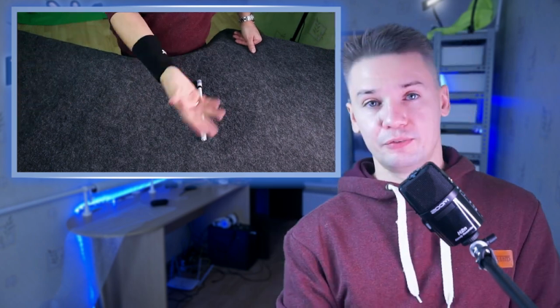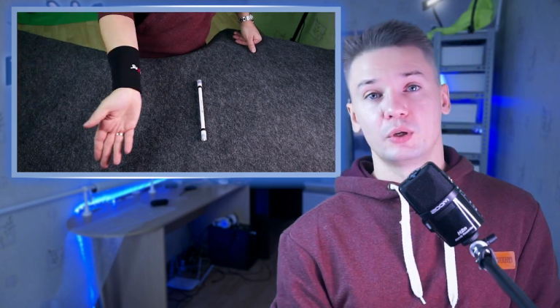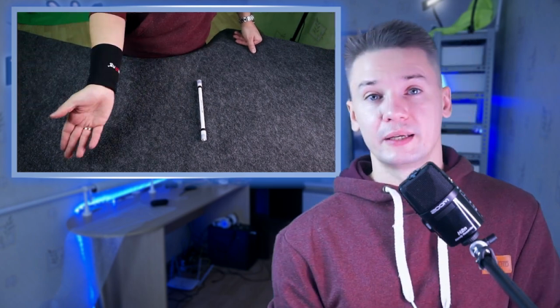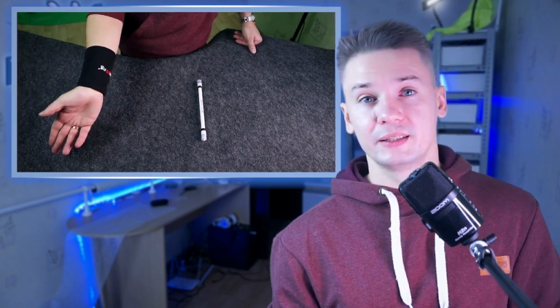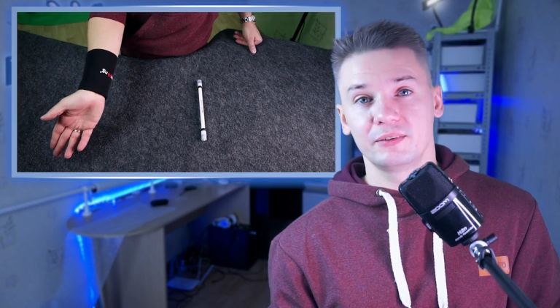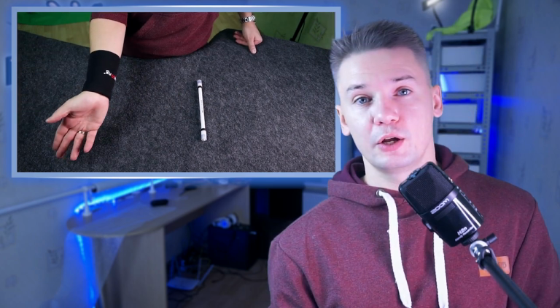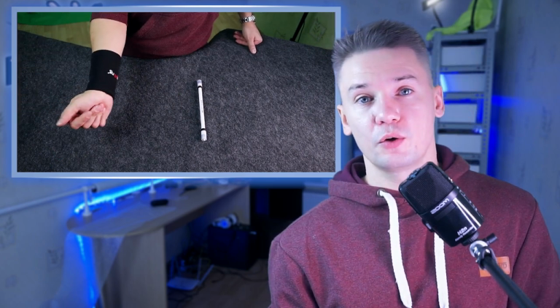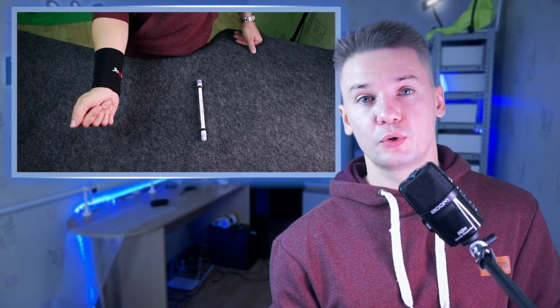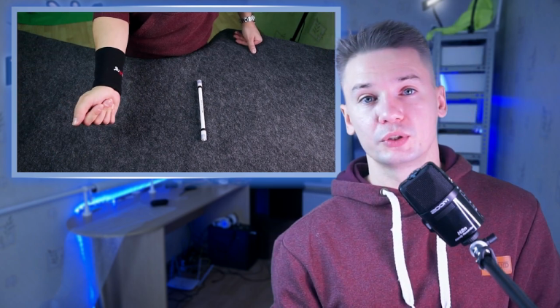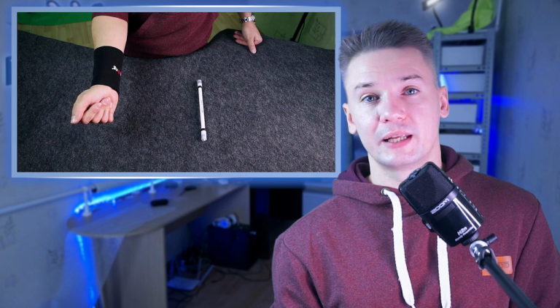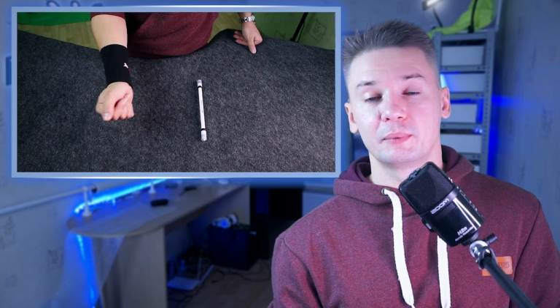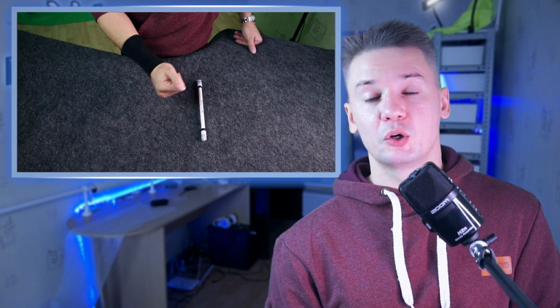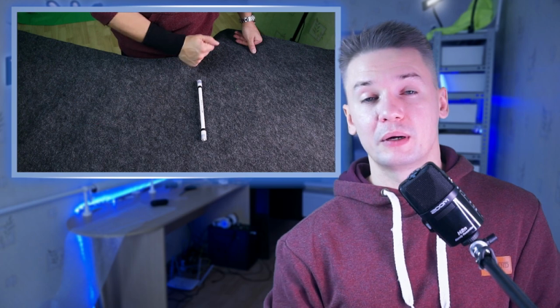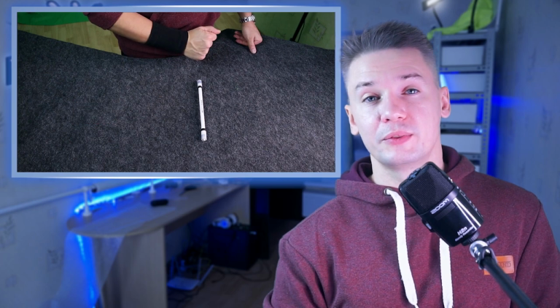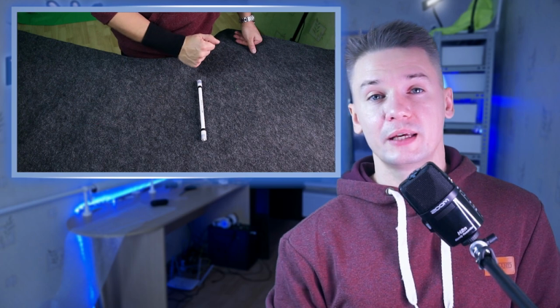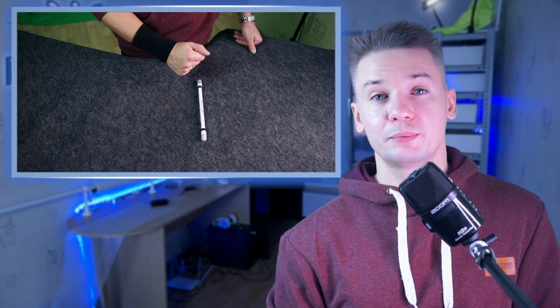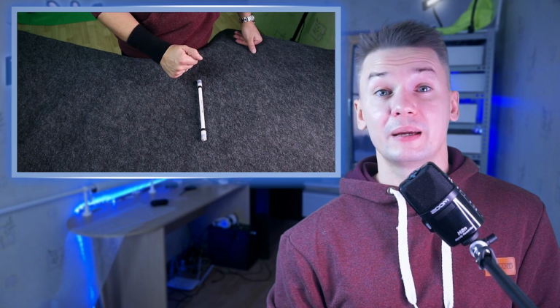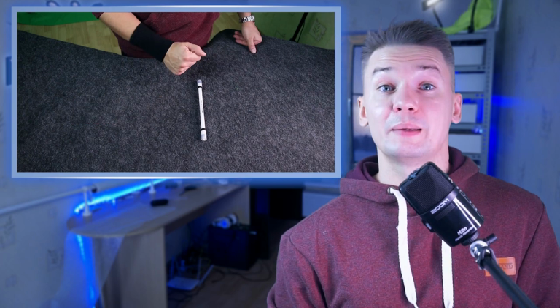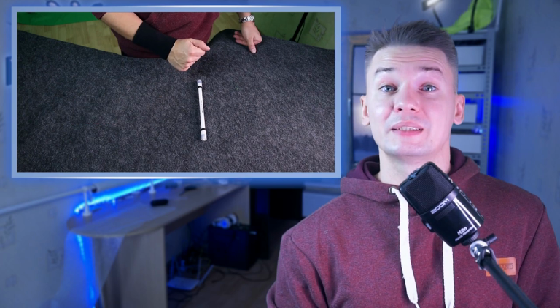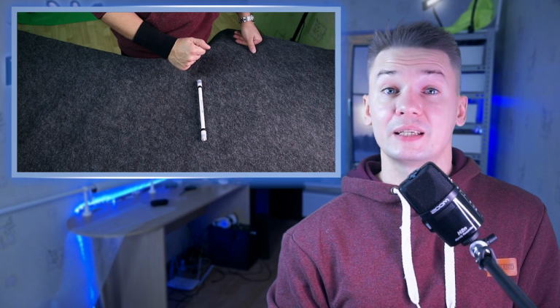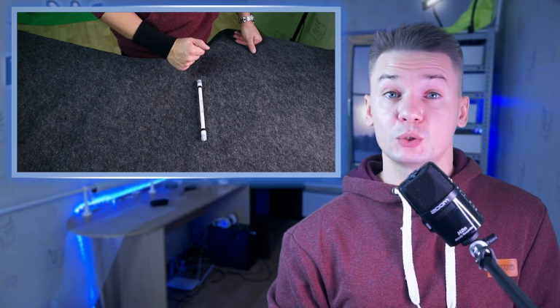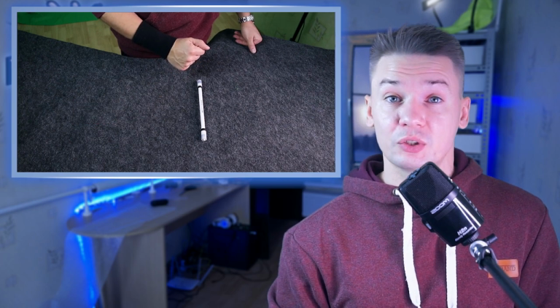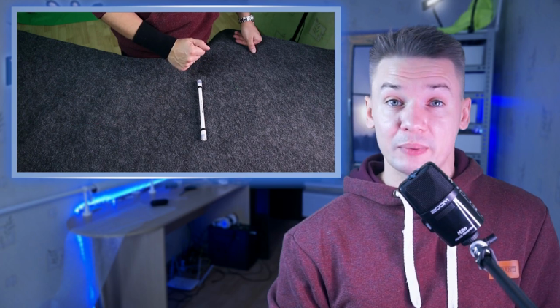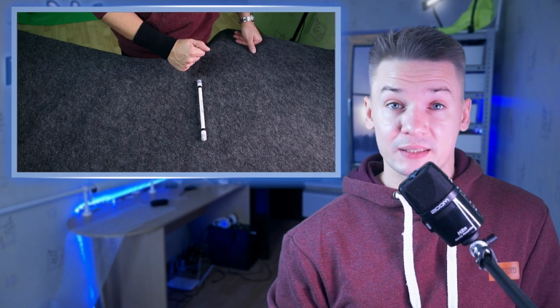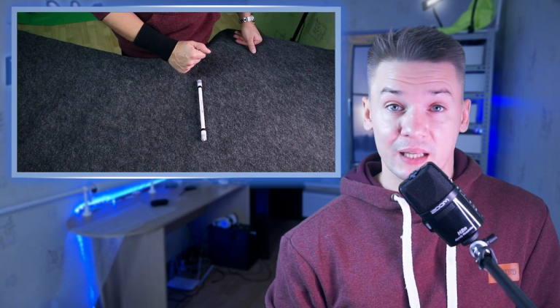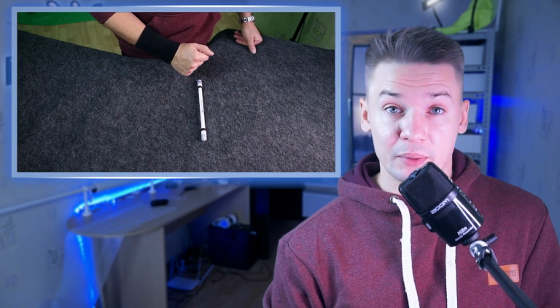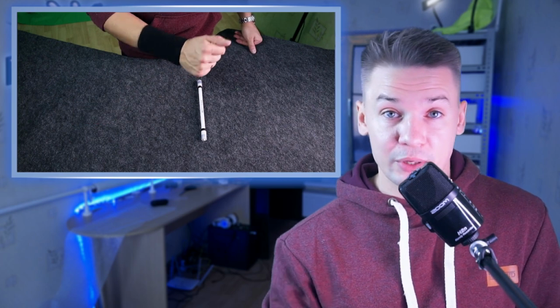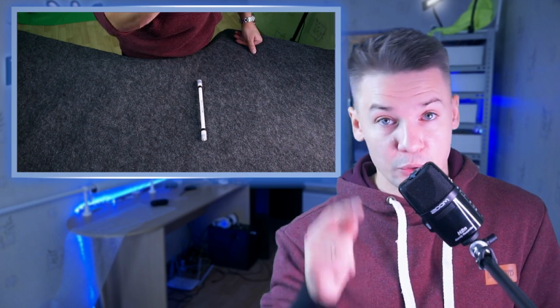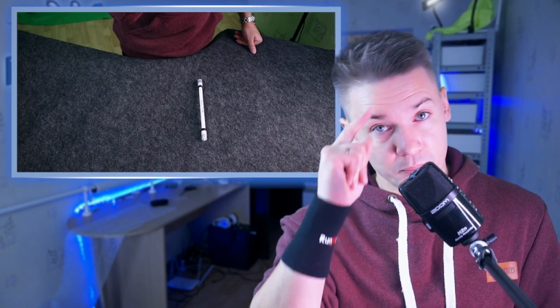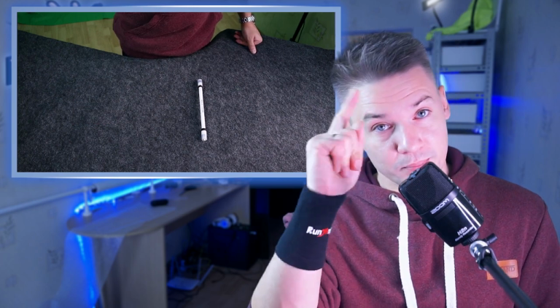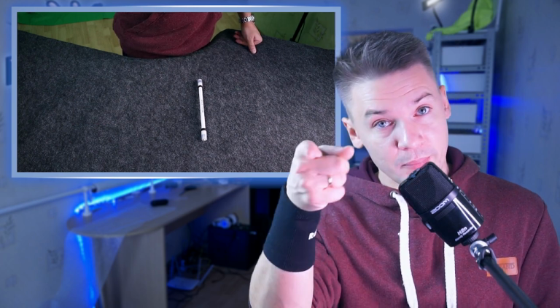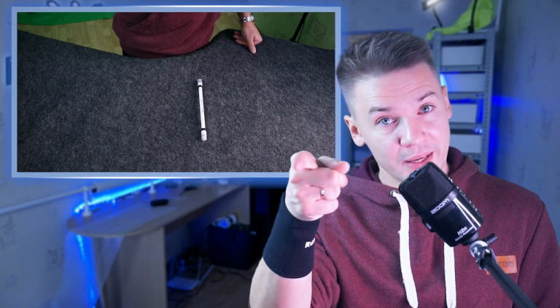If you liked this video, let me know about that. My name is Alex Suchov — may the force still be with you. Bye.